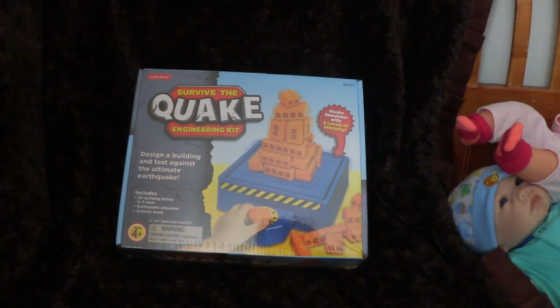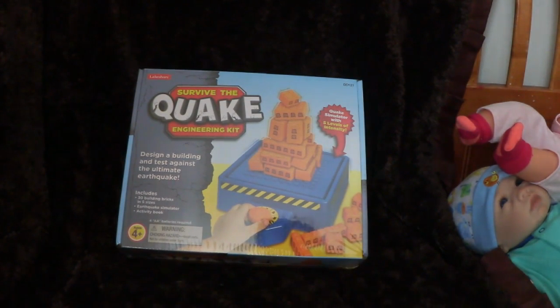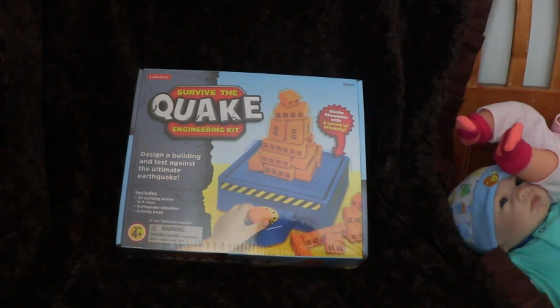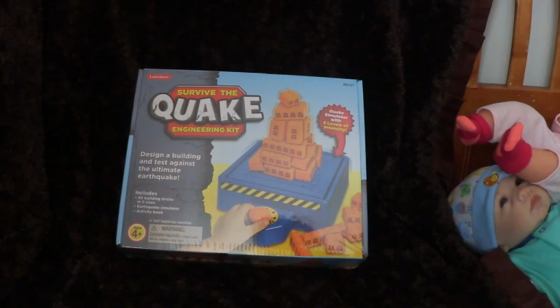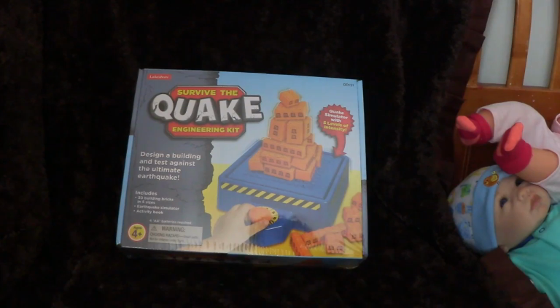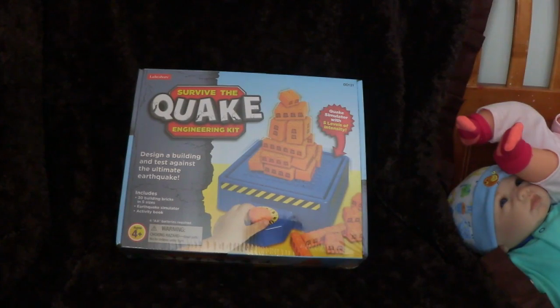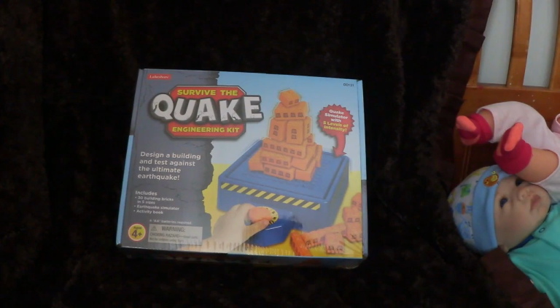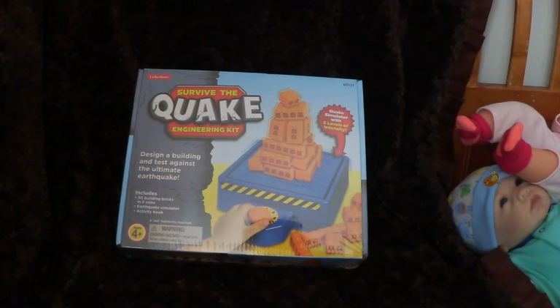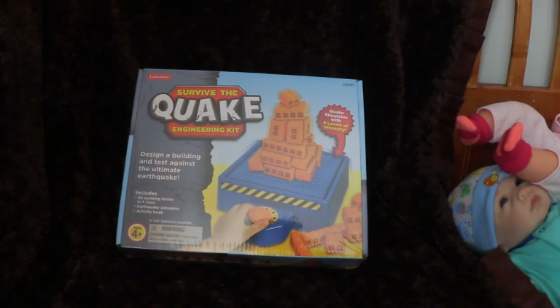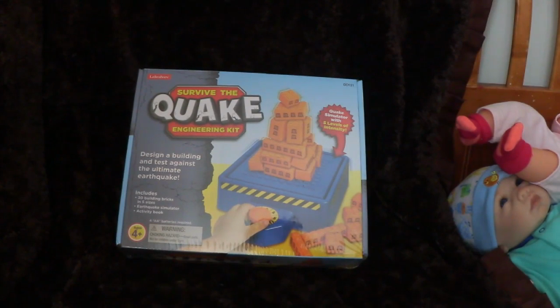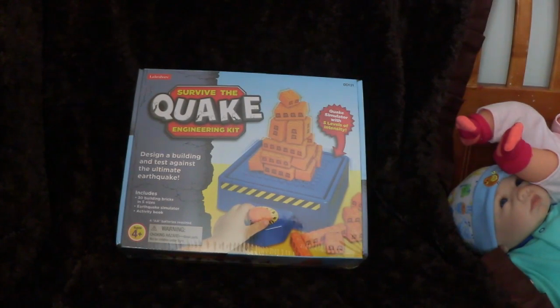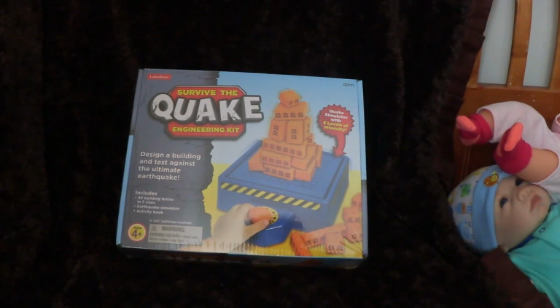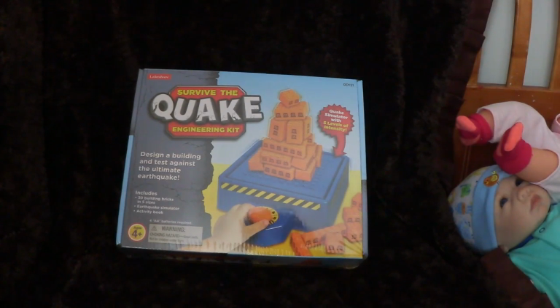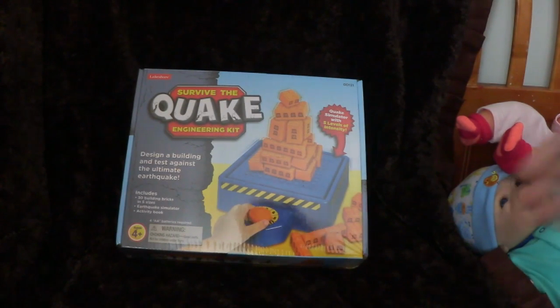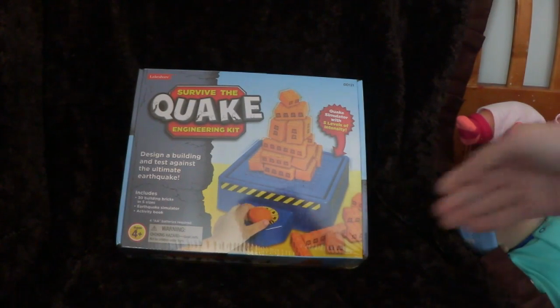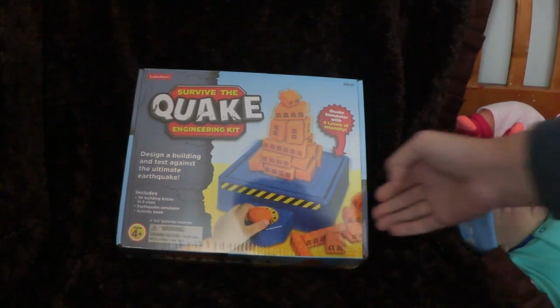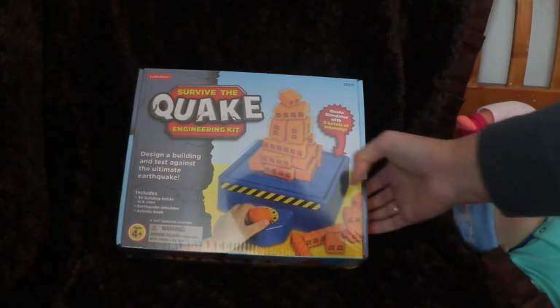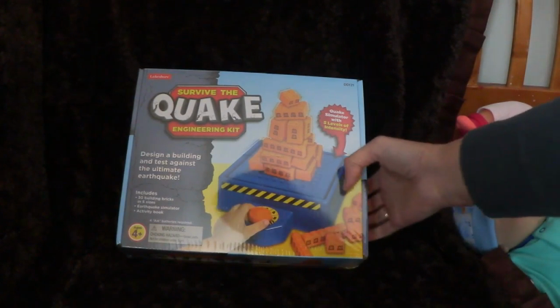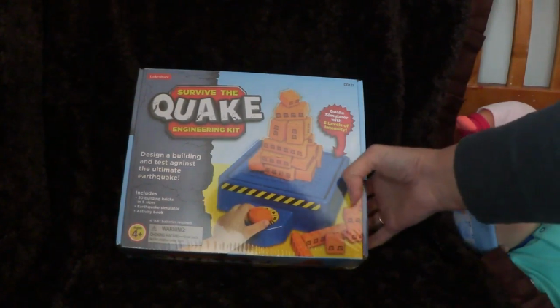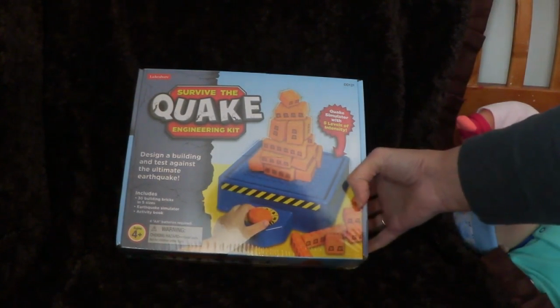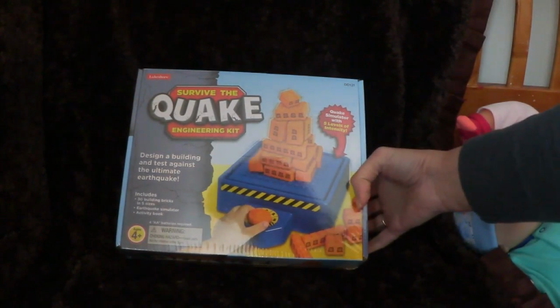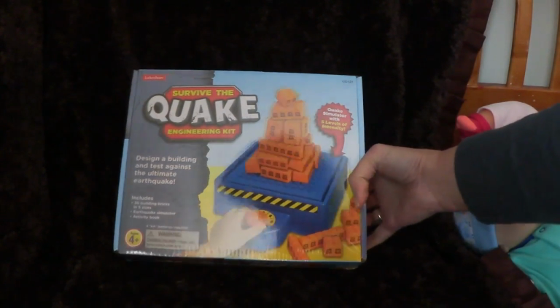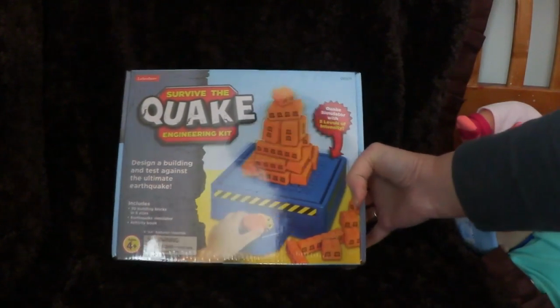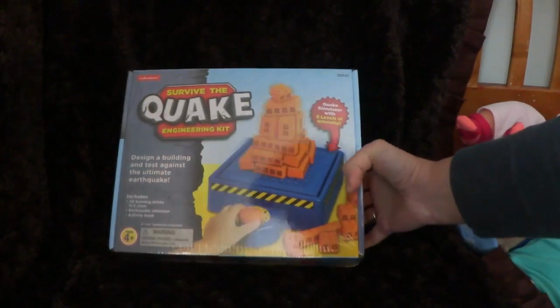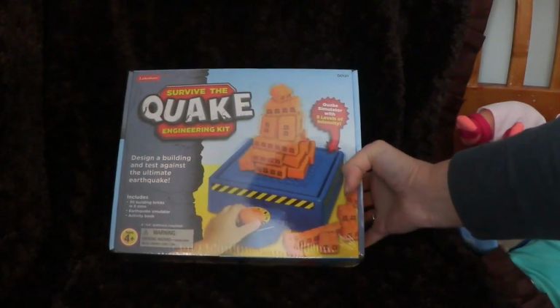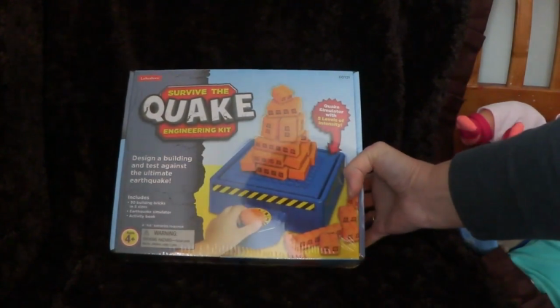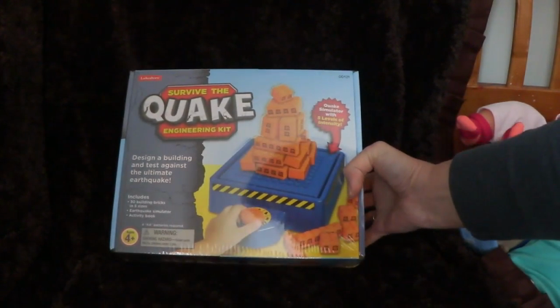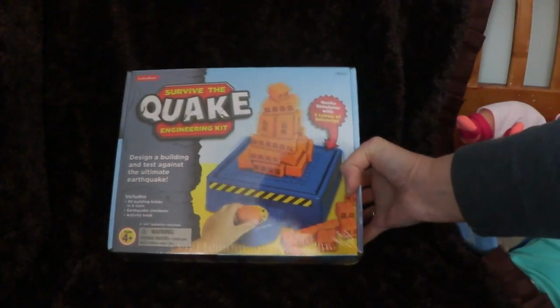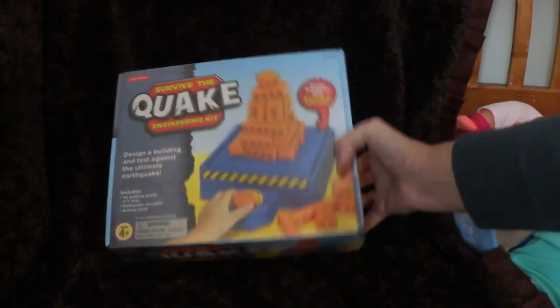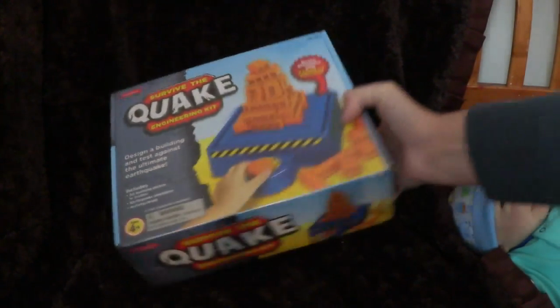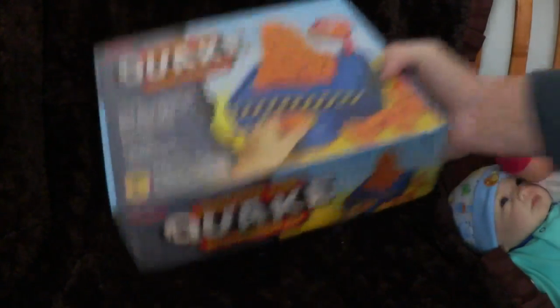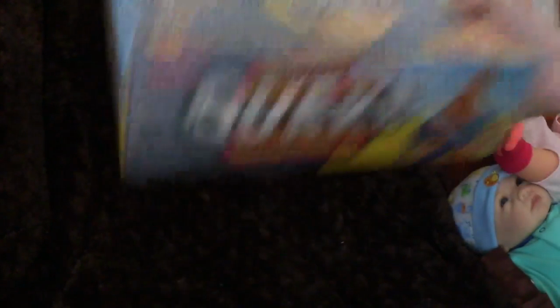I'm really excited to try this out with my kids, and I'm going to unbox it for you now and show you what's inside.